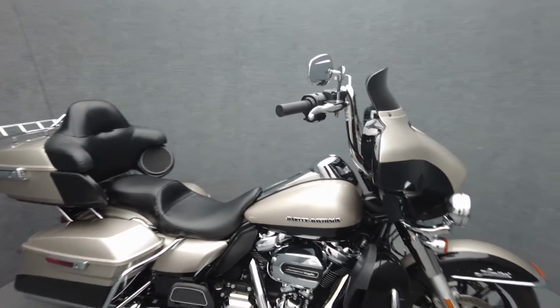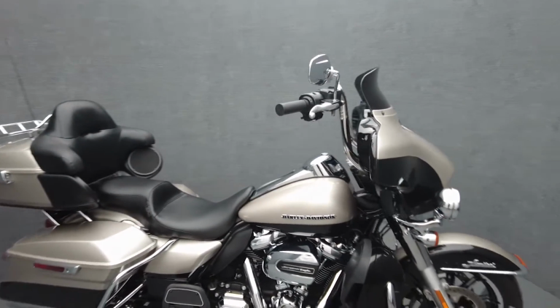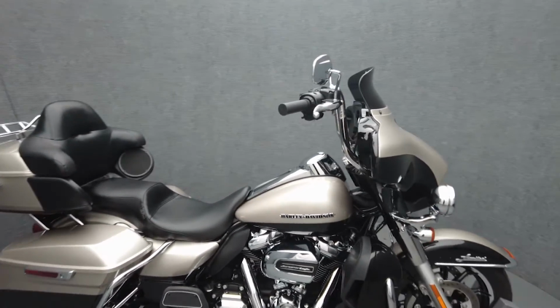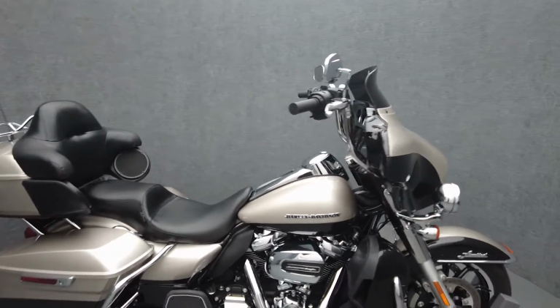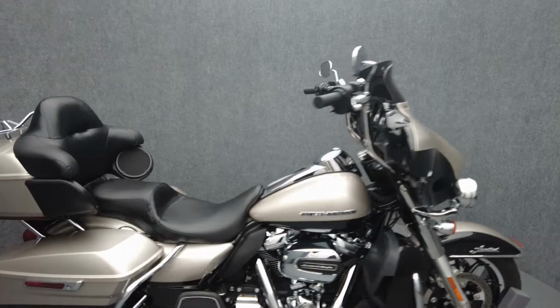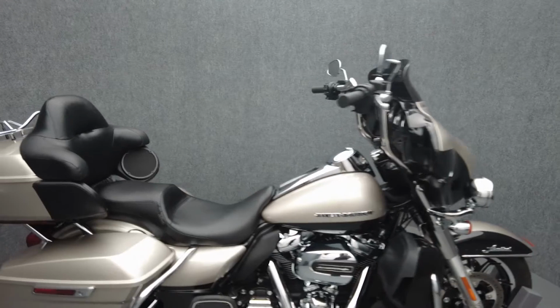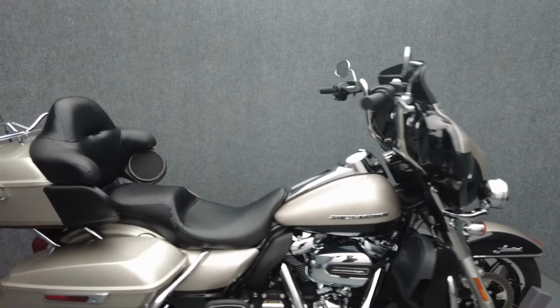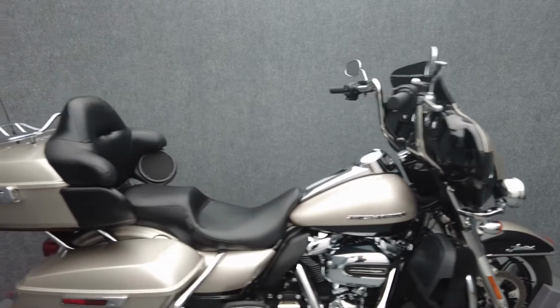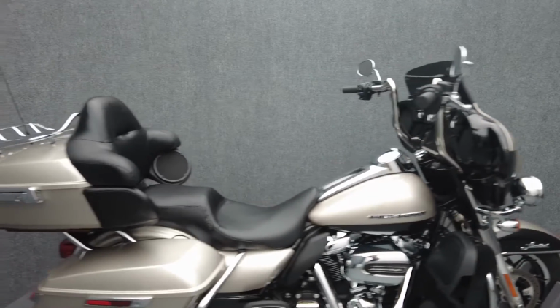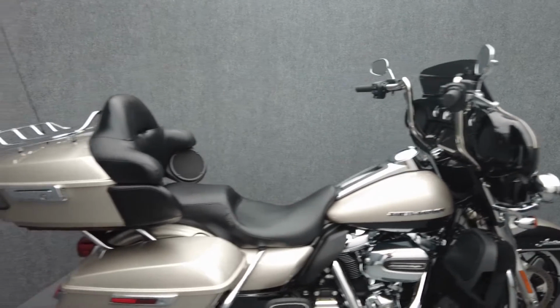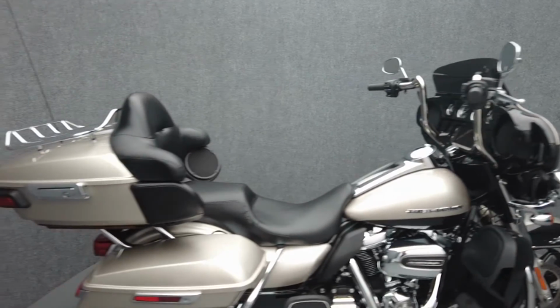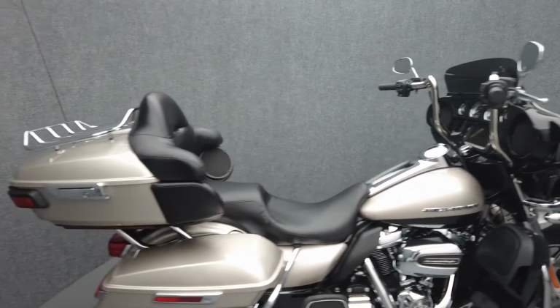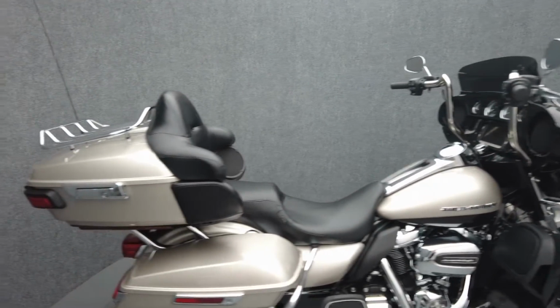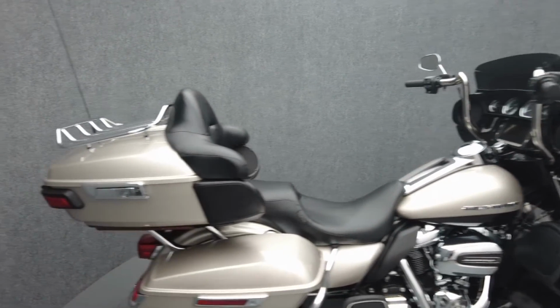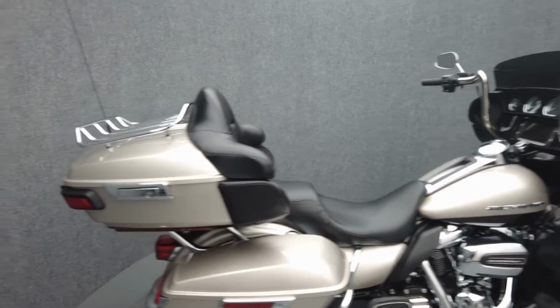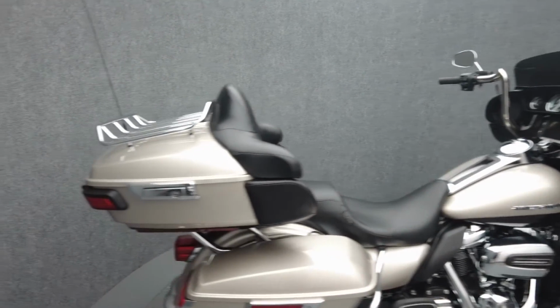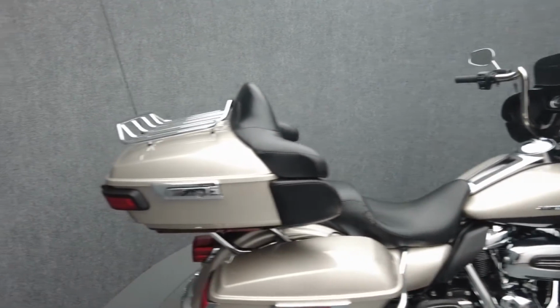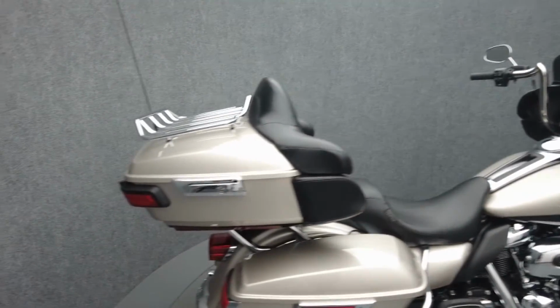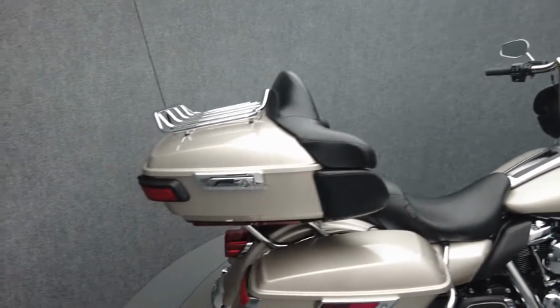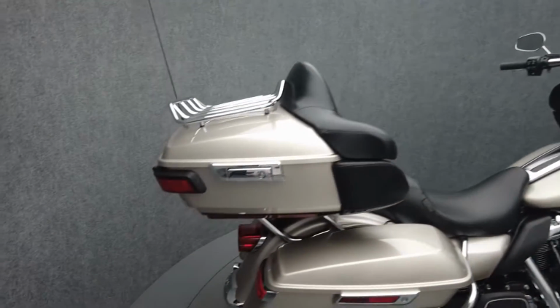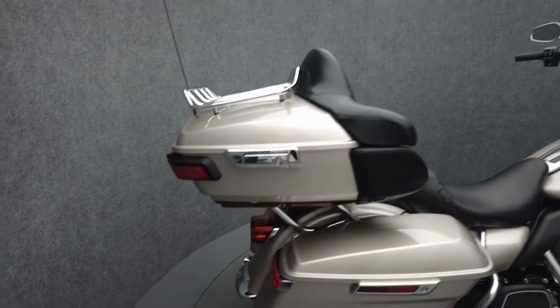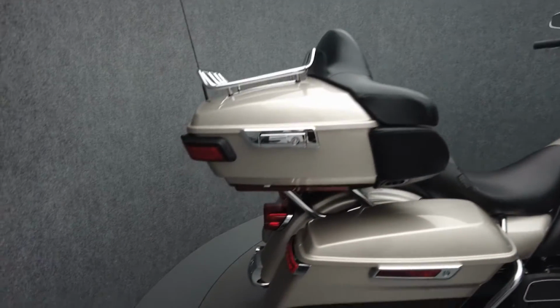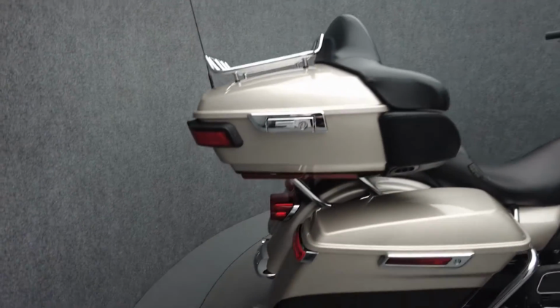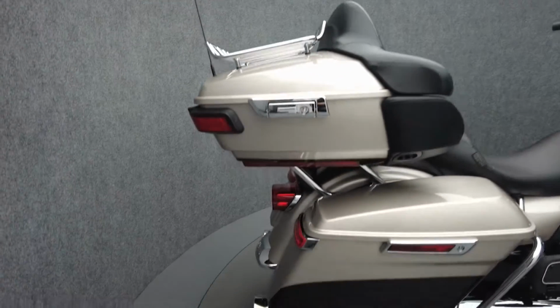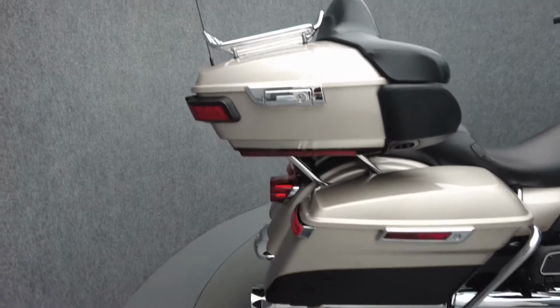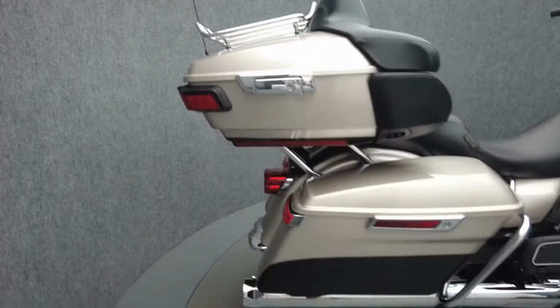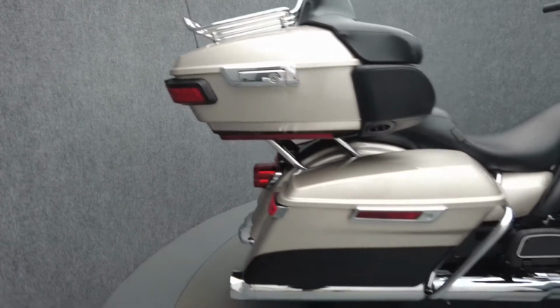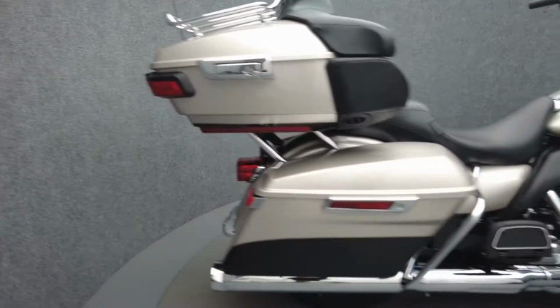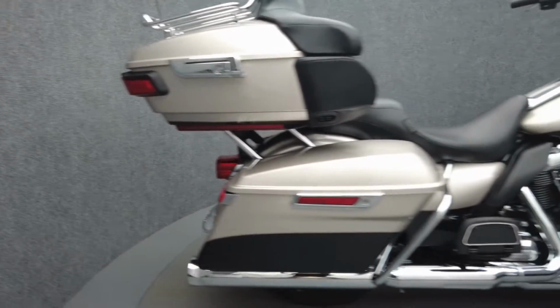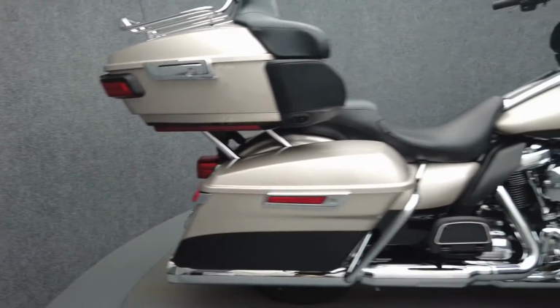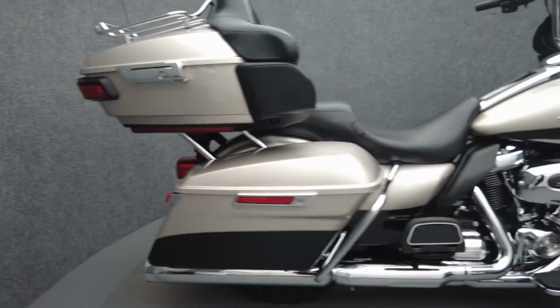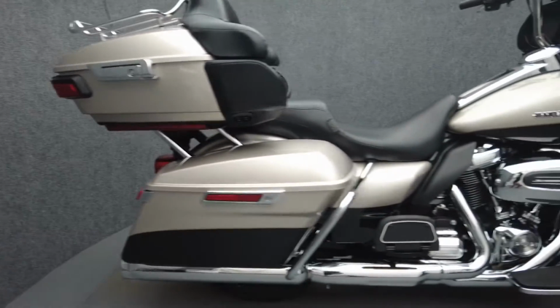It comes equipped with ABS, cruise control, a multifunction four-speaker audio system, navigation, and an intercom.